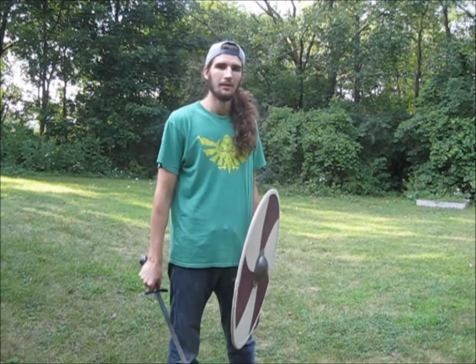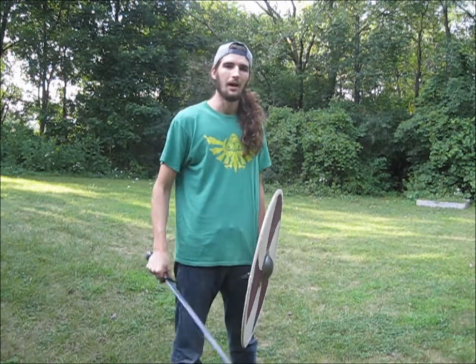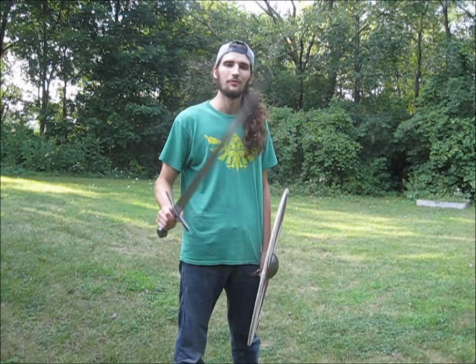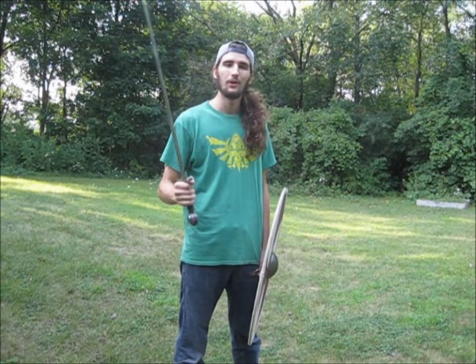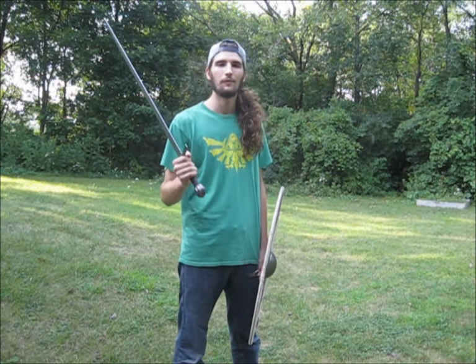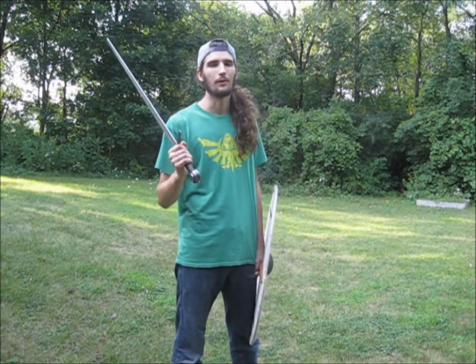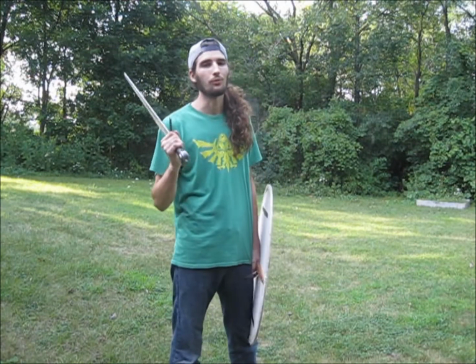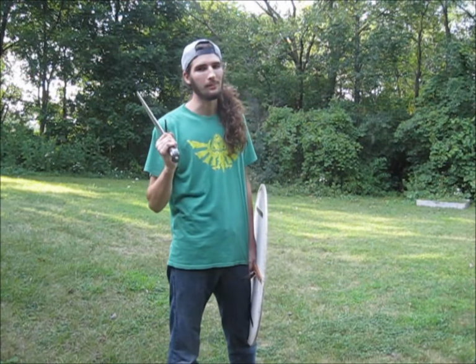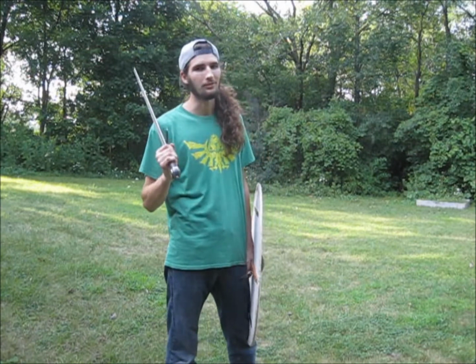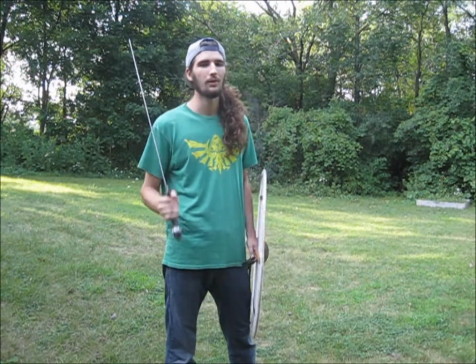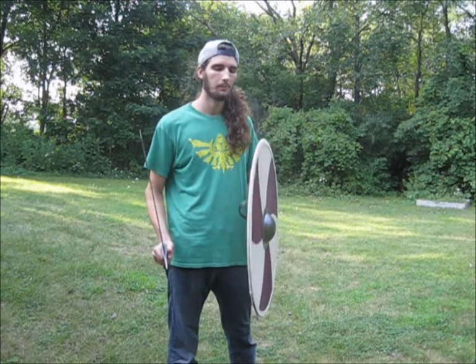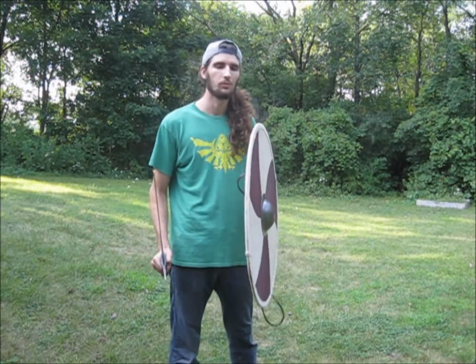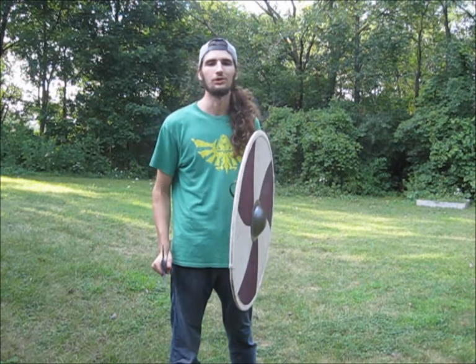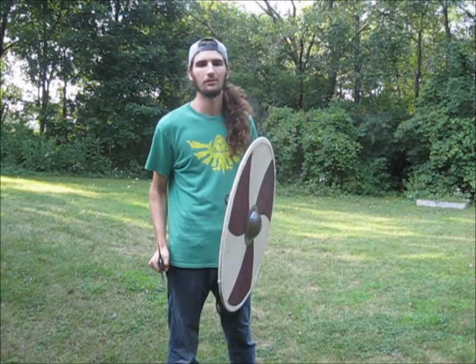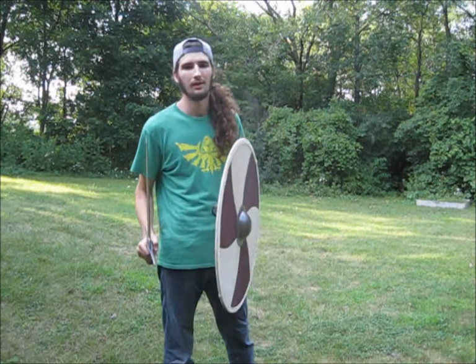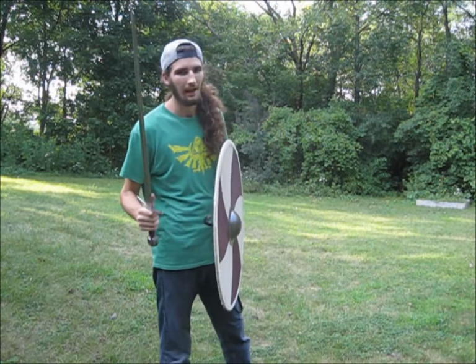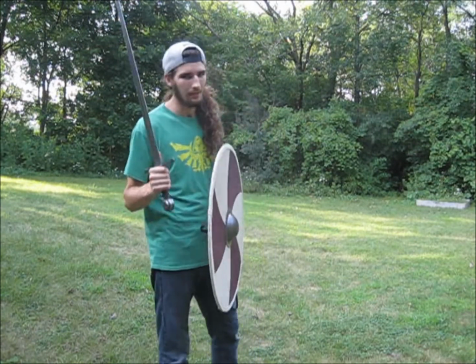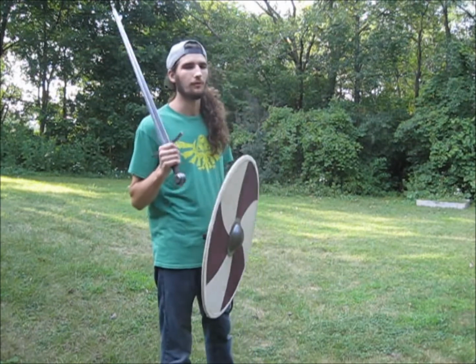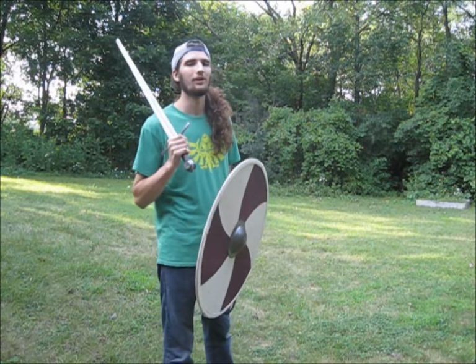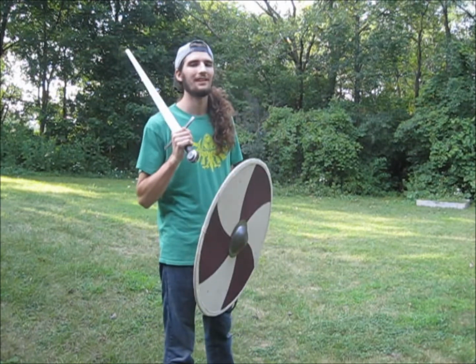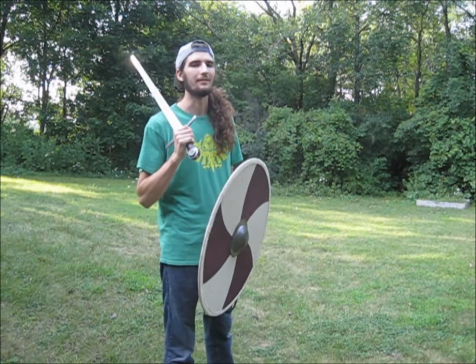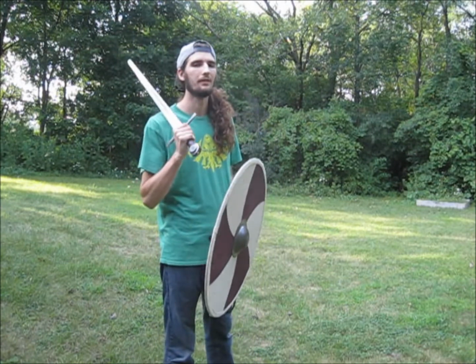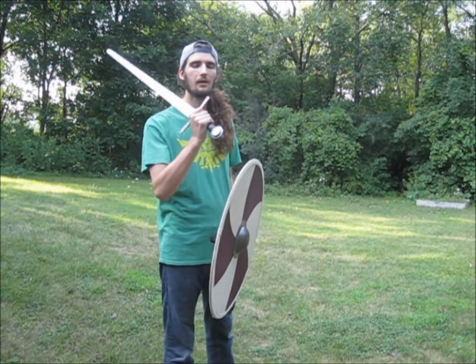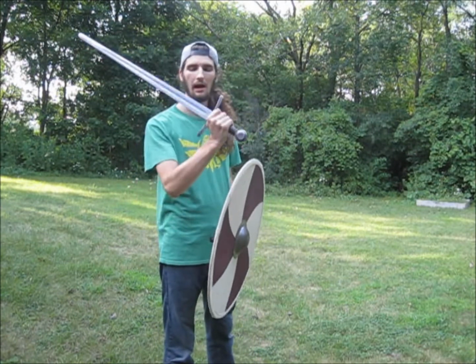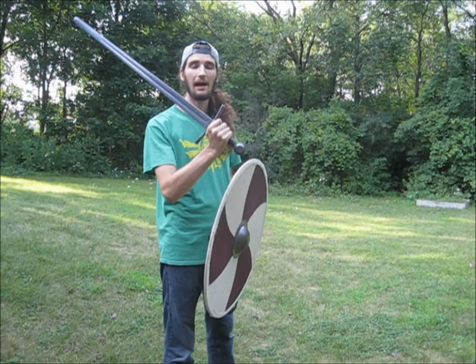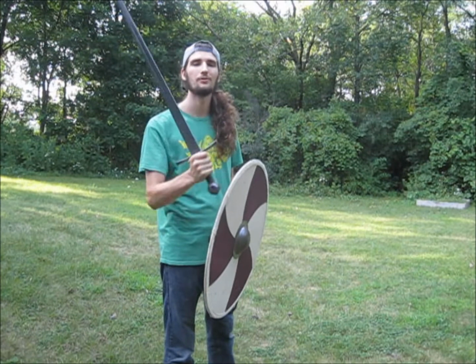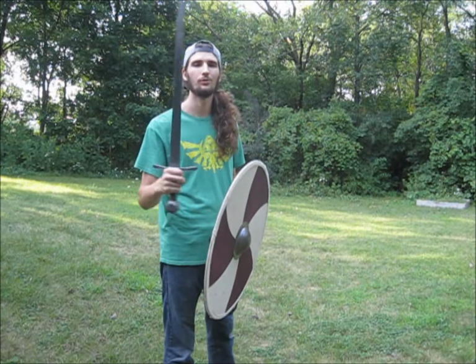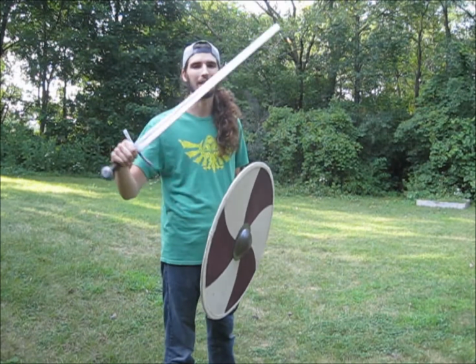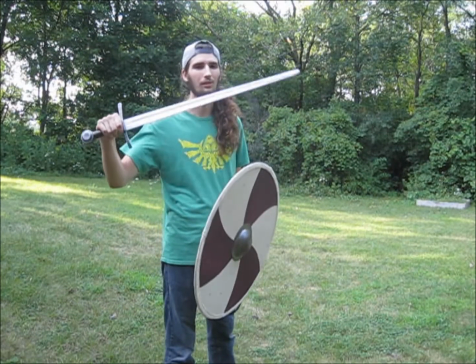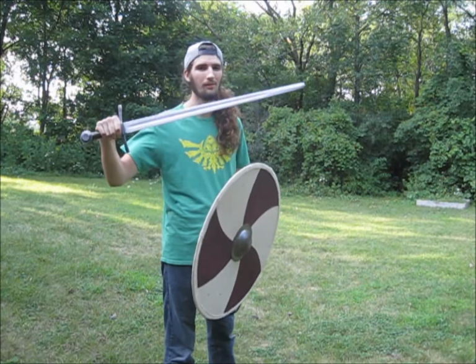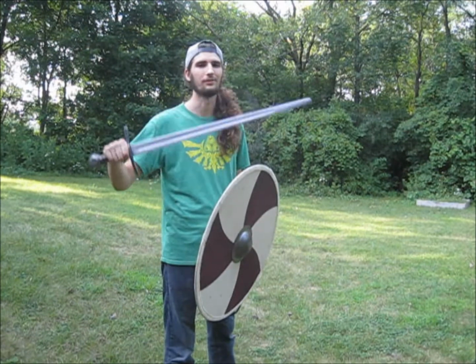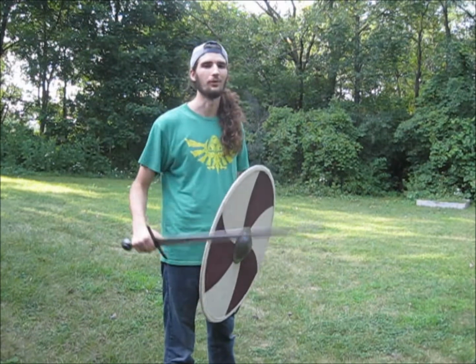I've been fighting with it for three months now, paired with a shield, and the verdict is, I absolutely love this sword.